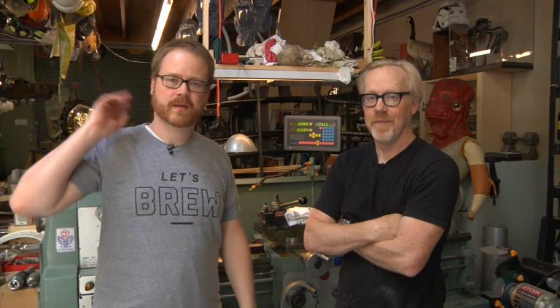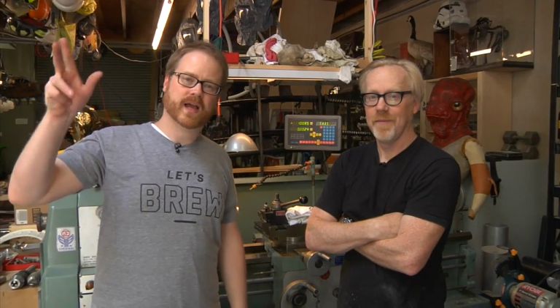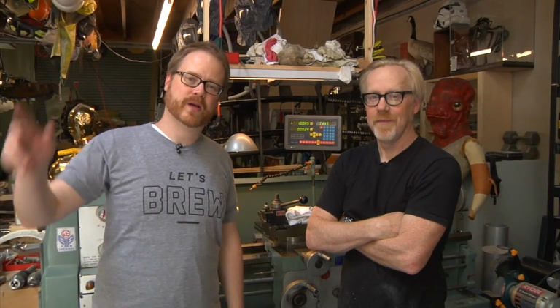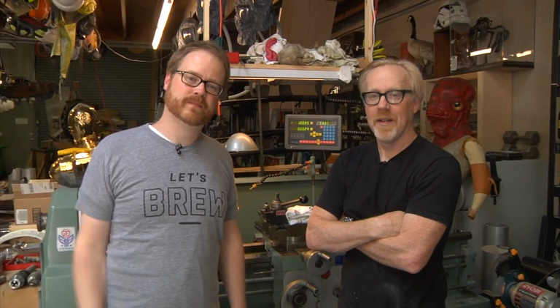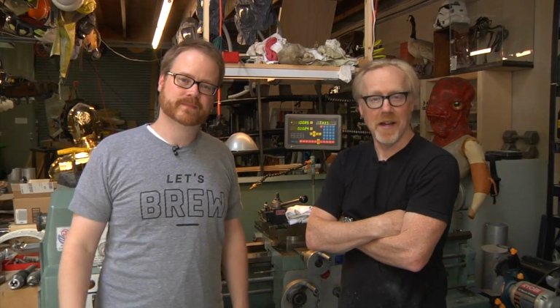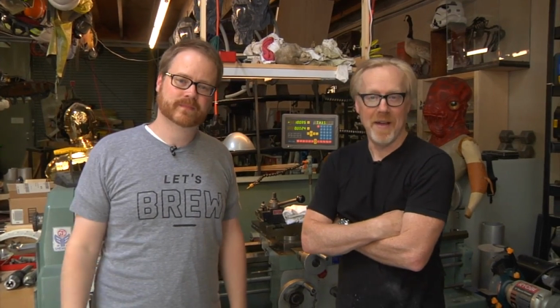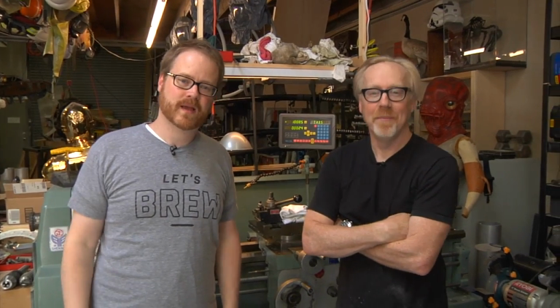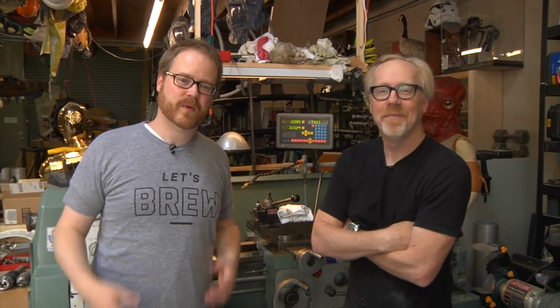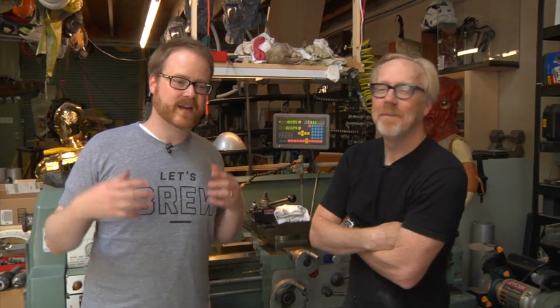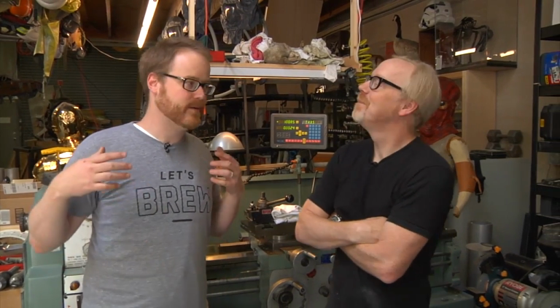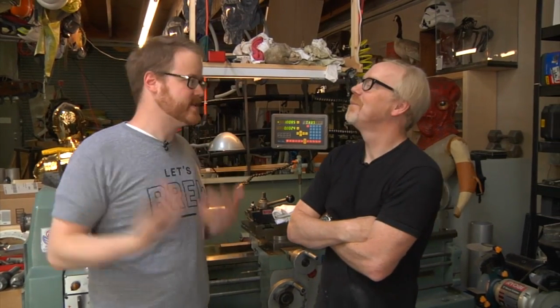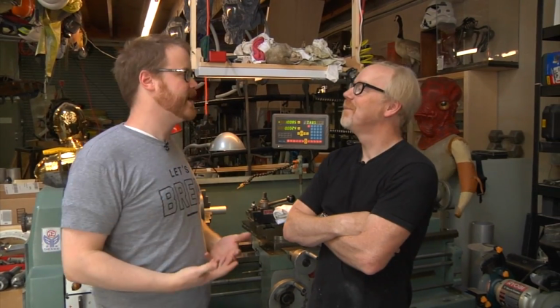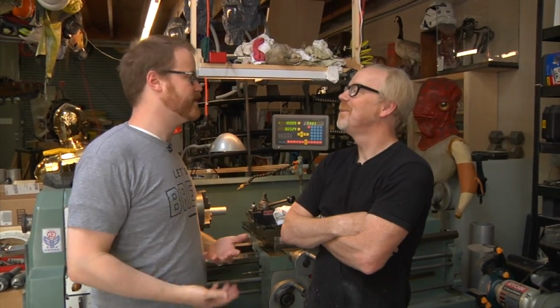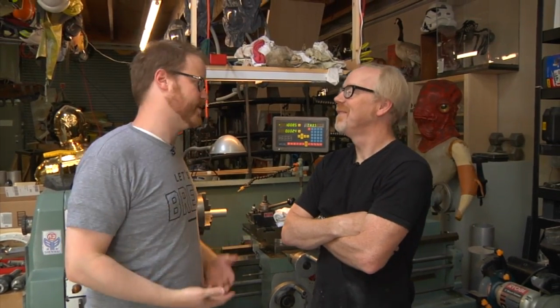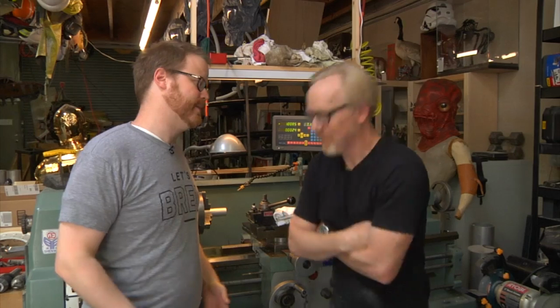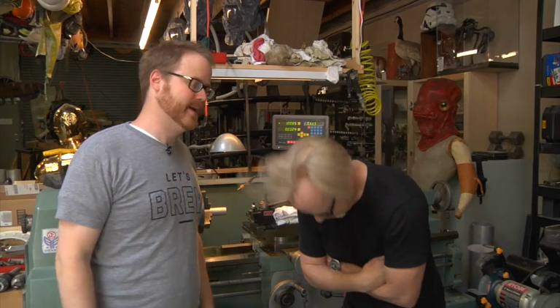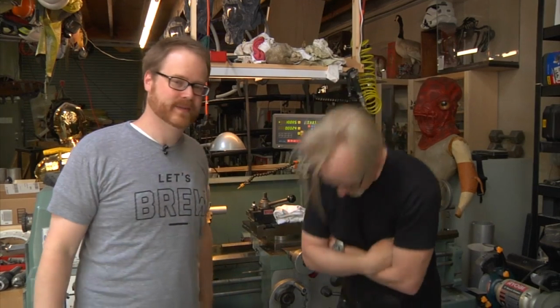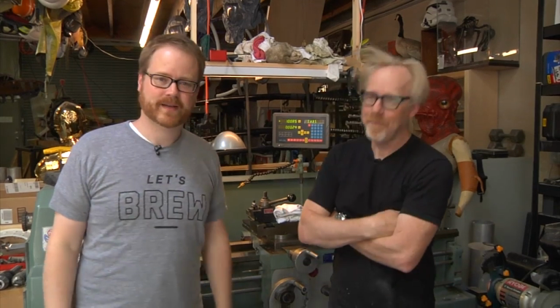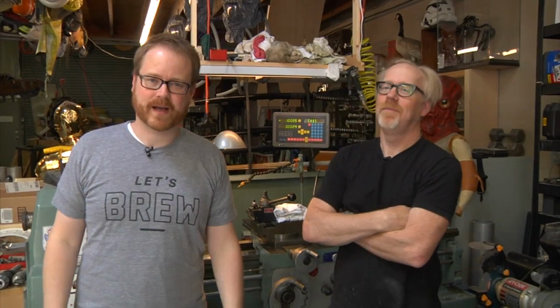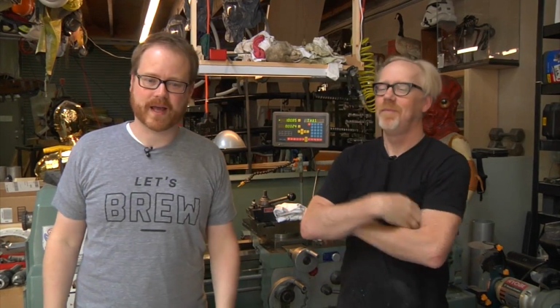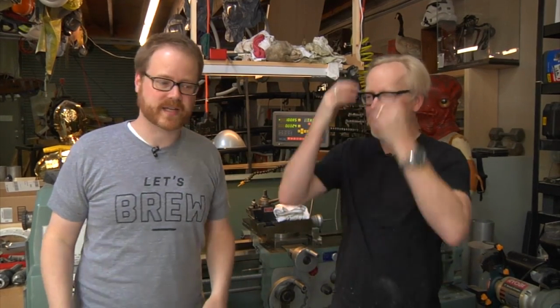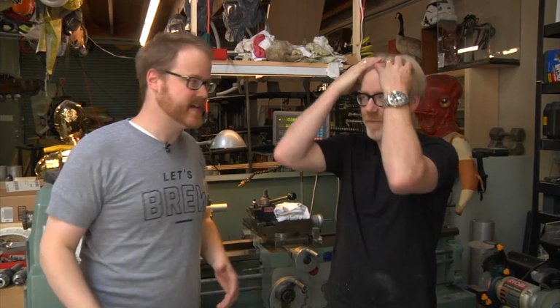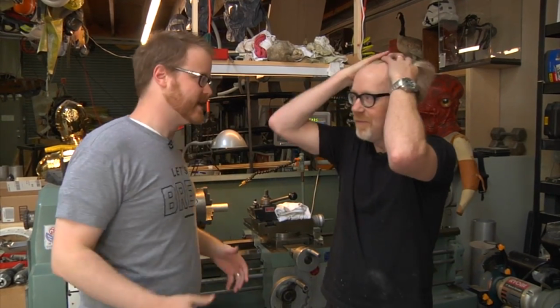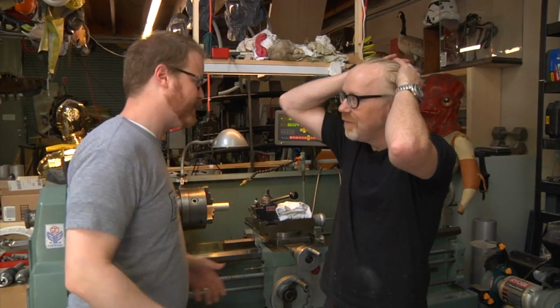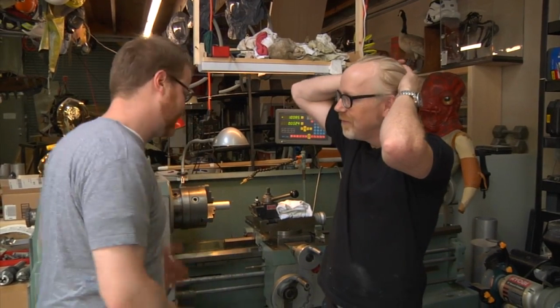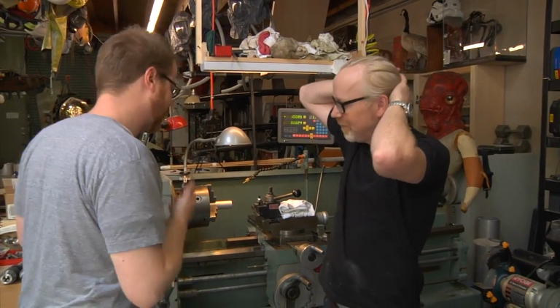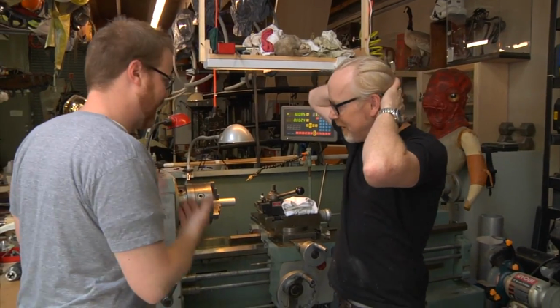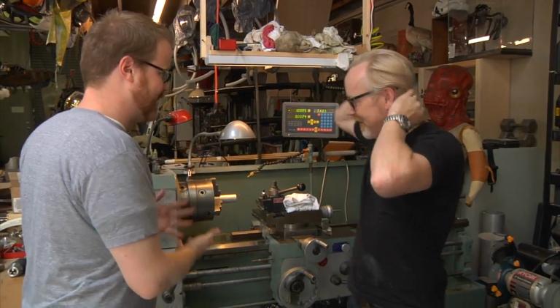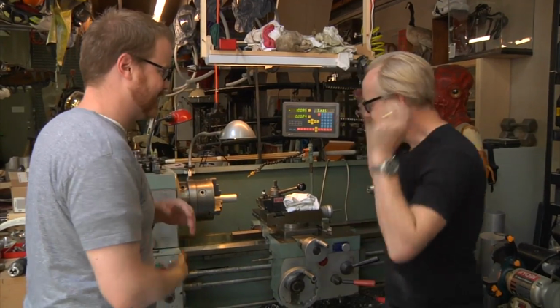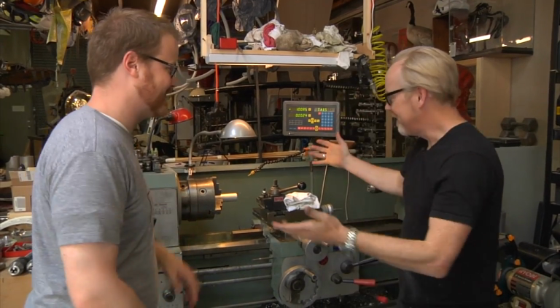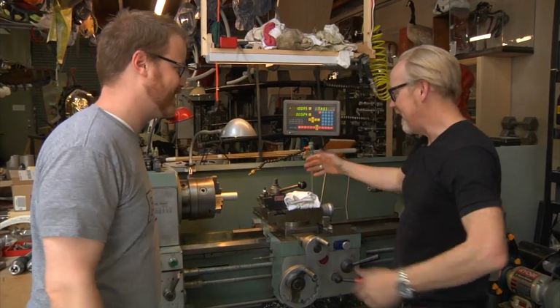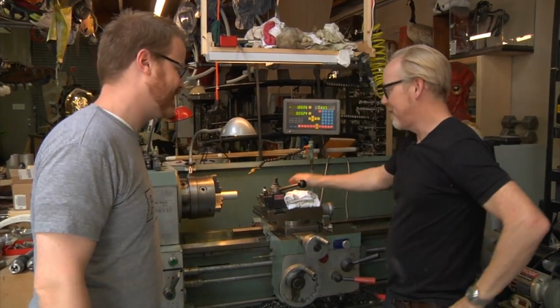Hi, I'm Will. I'm Adam. We are here once again in your workshop, Adam. Today's topic is the lathe.